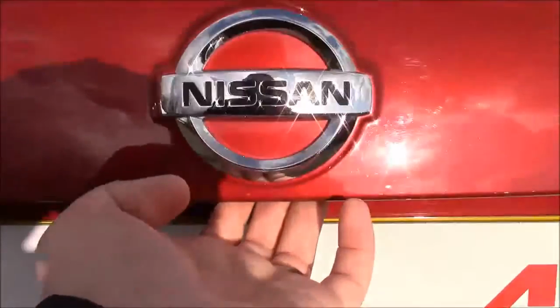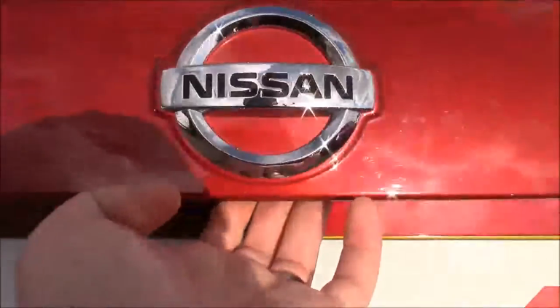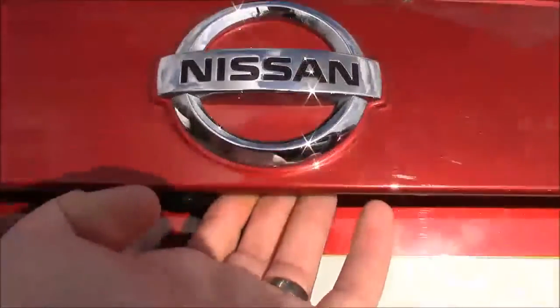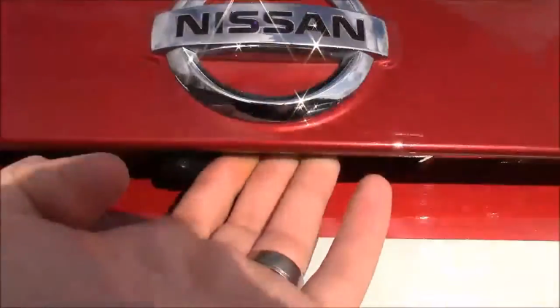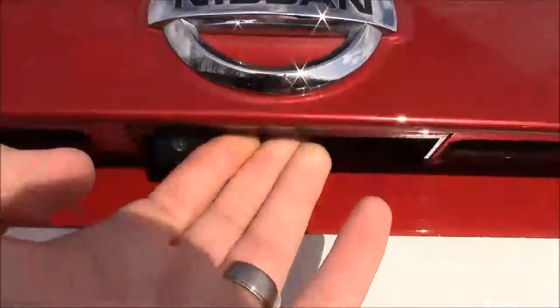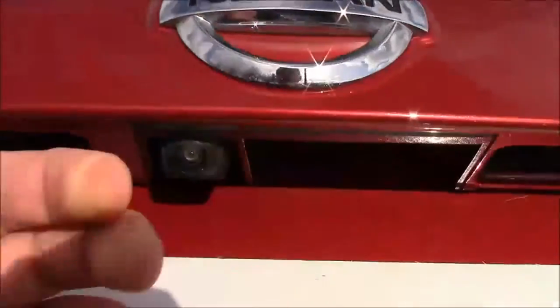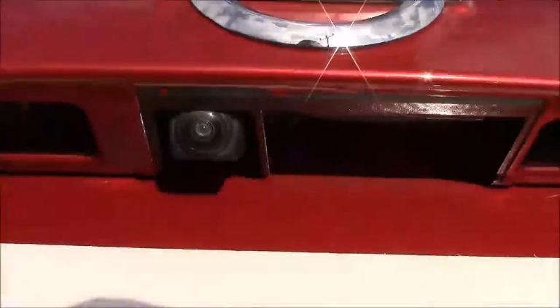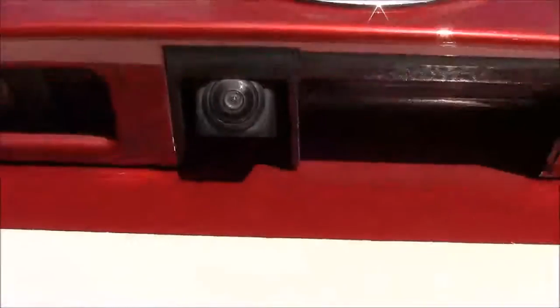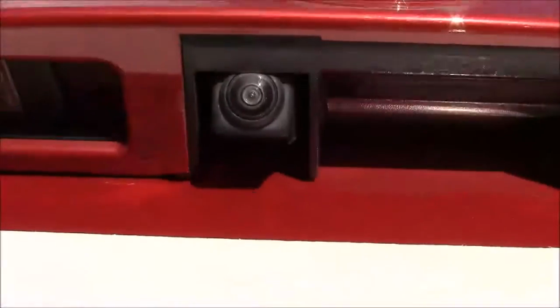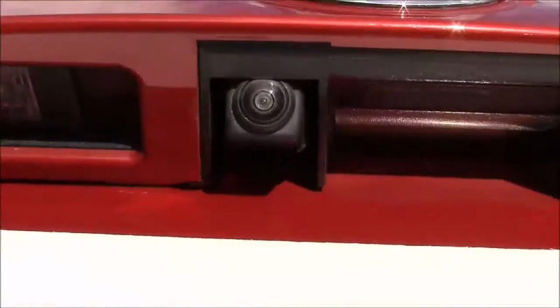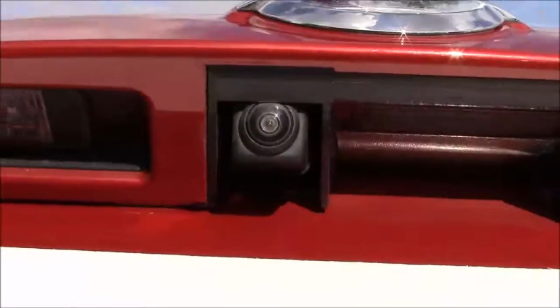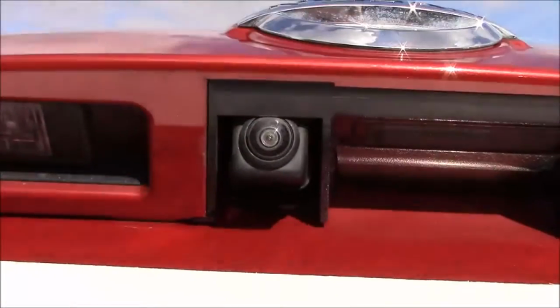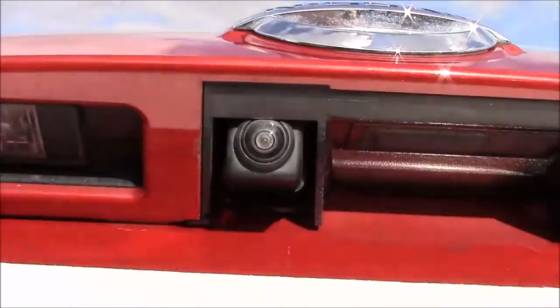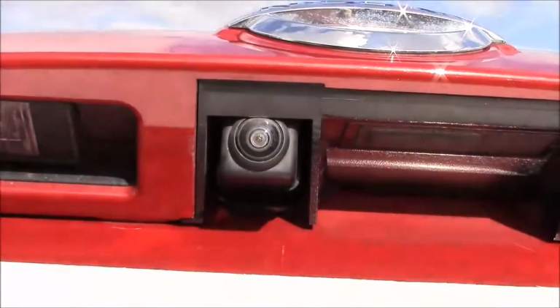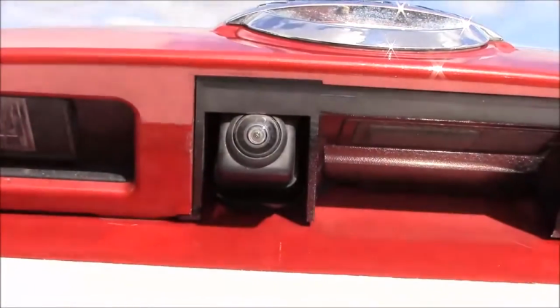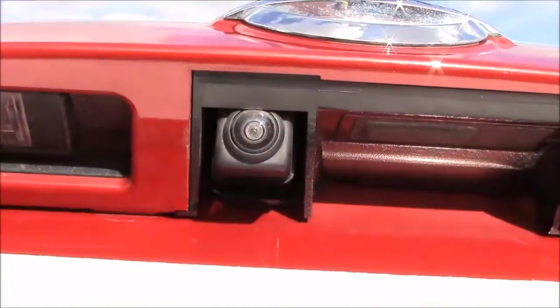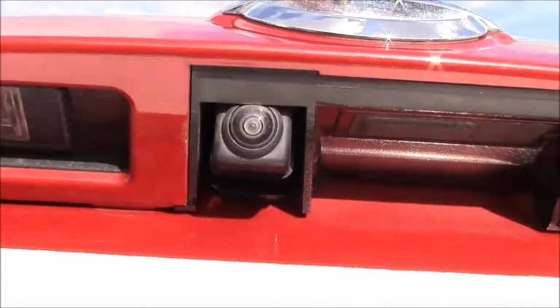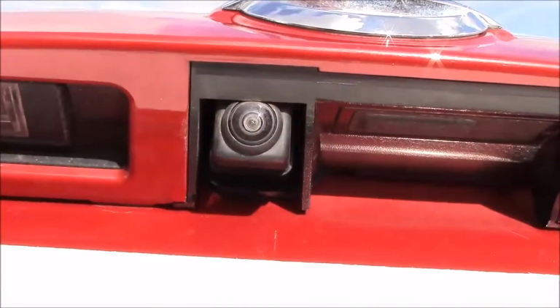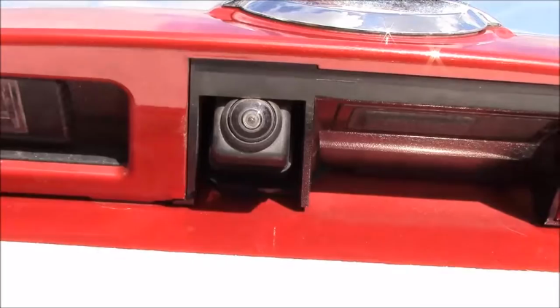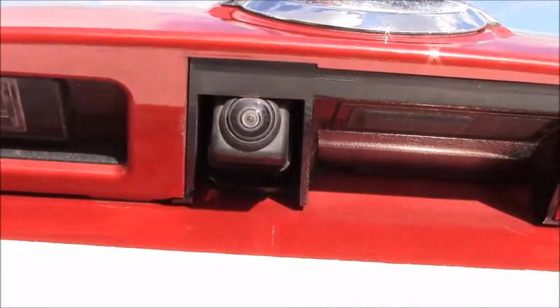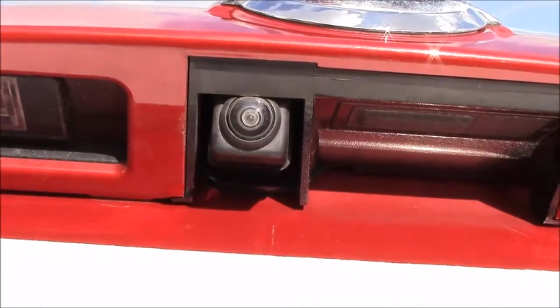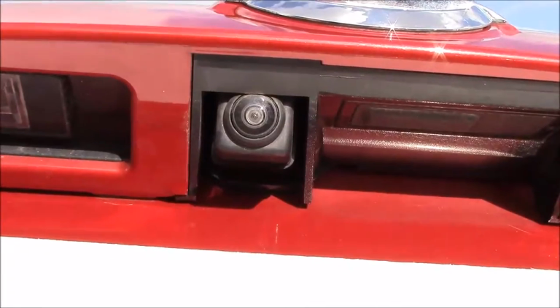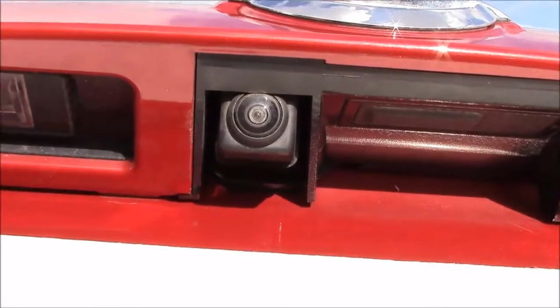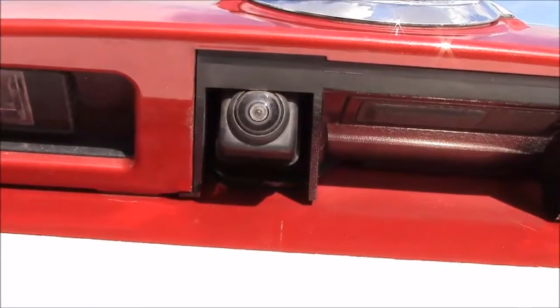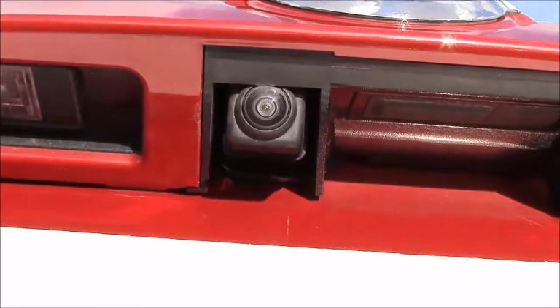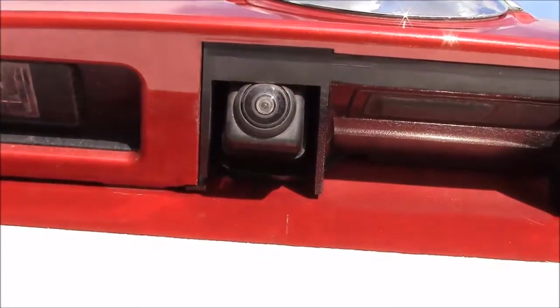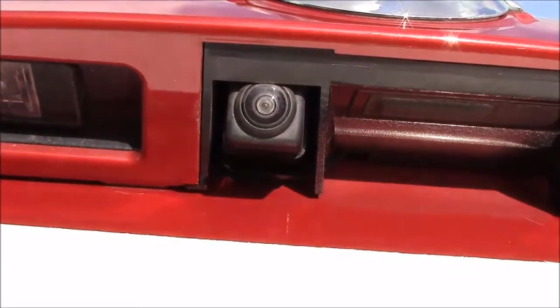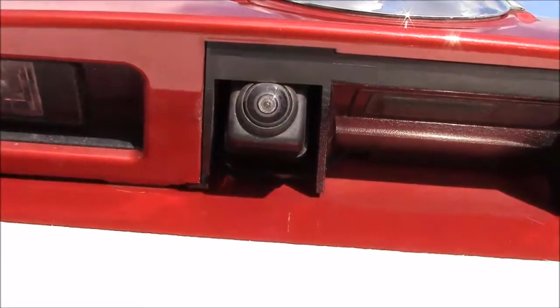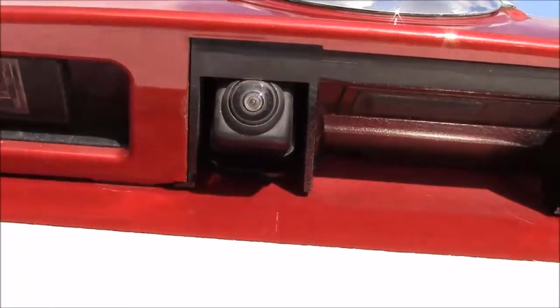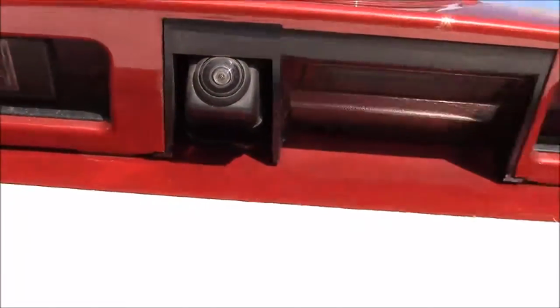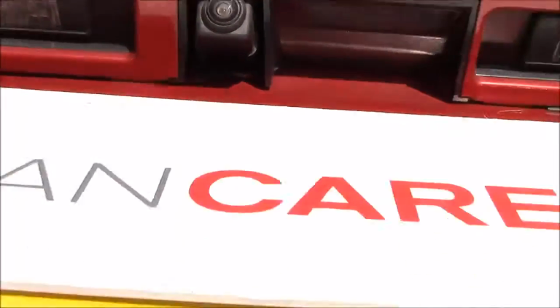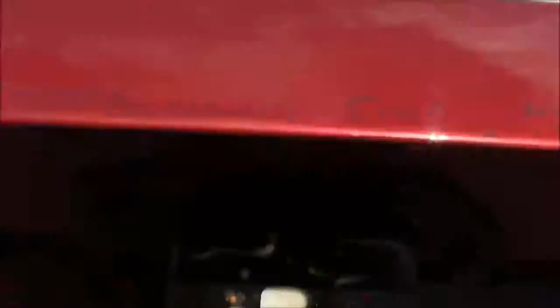Over at the tailgate, just underneath the lip here, you have a colour reversing camera which is displayed on the colour monitor on the centre console.